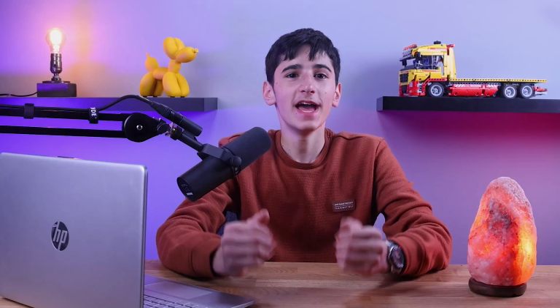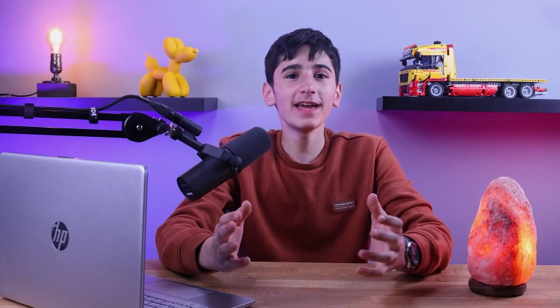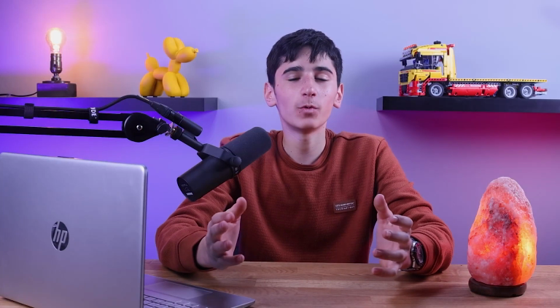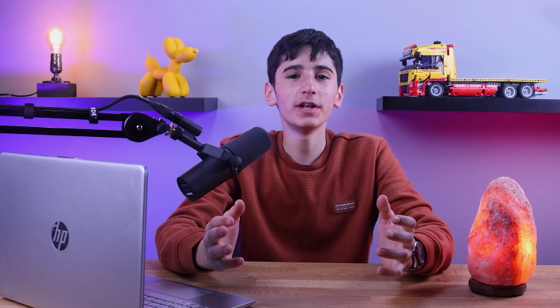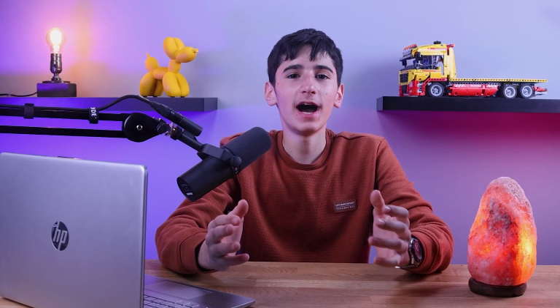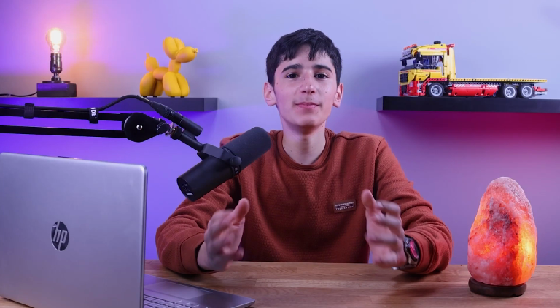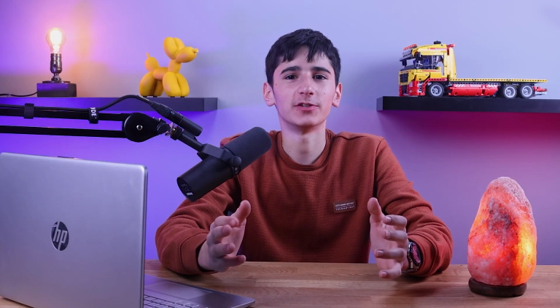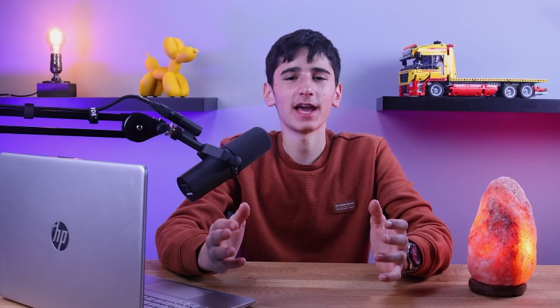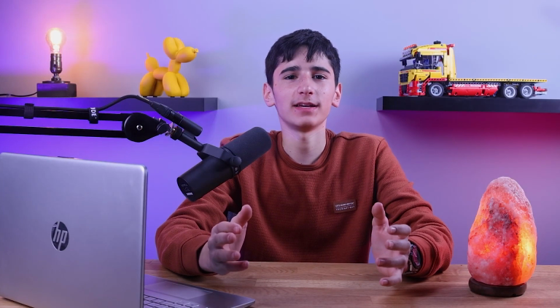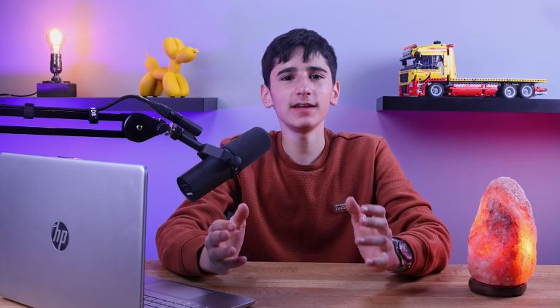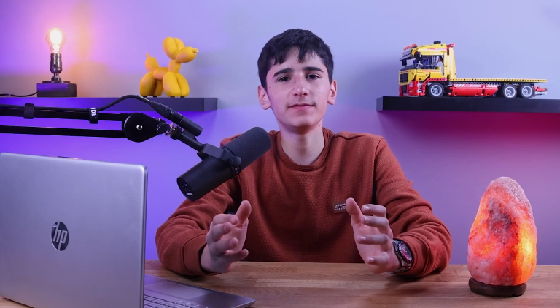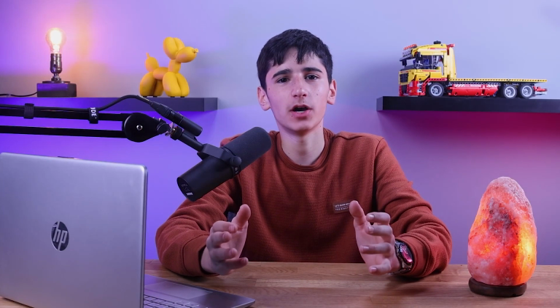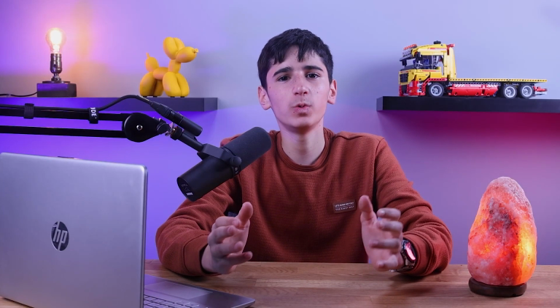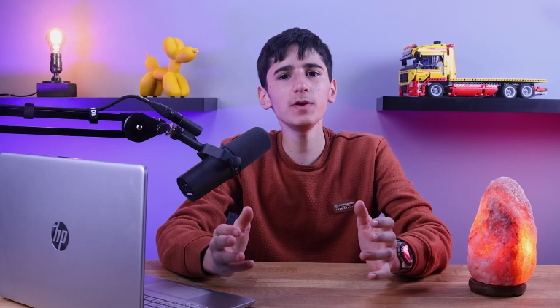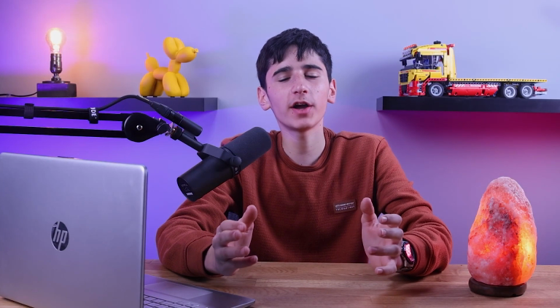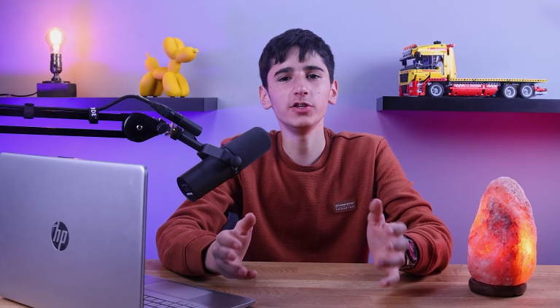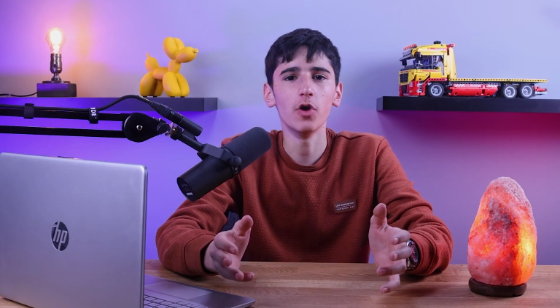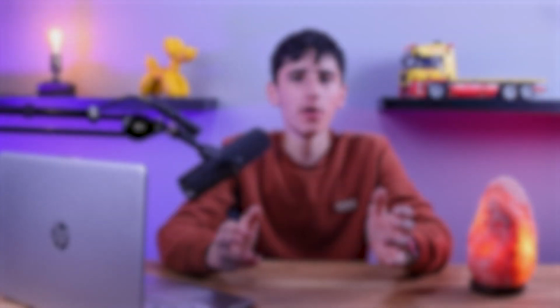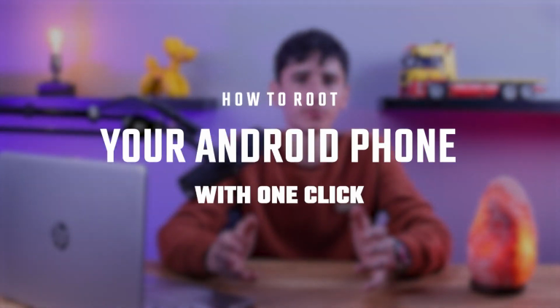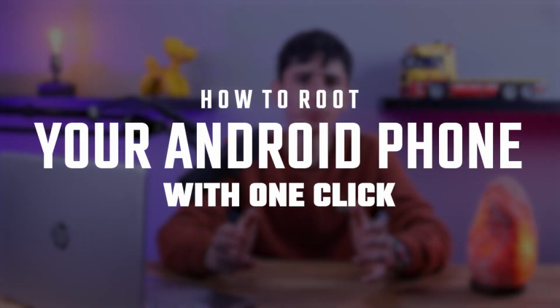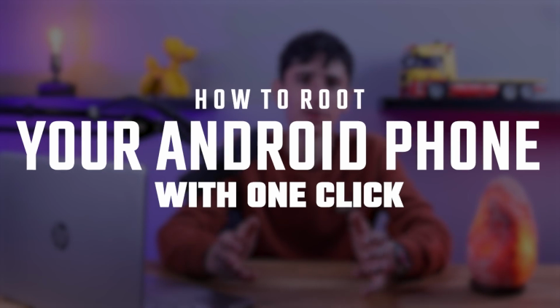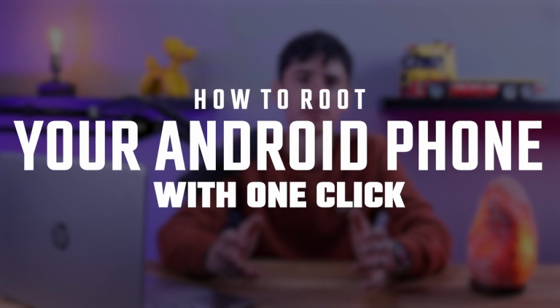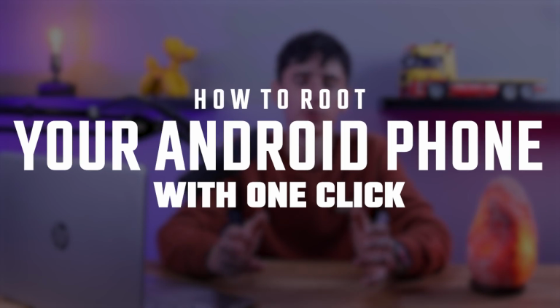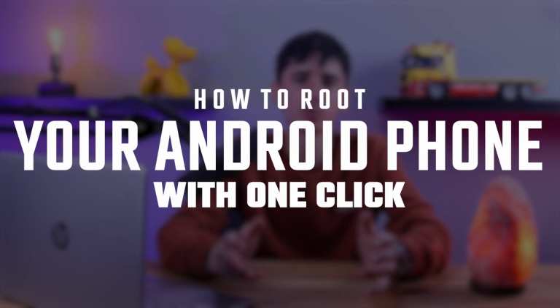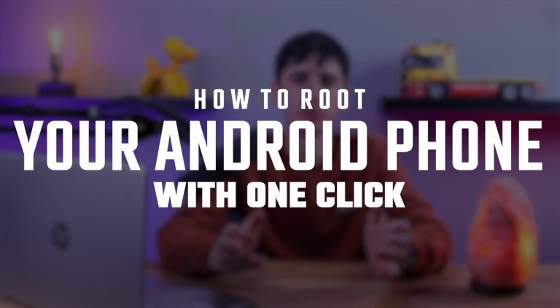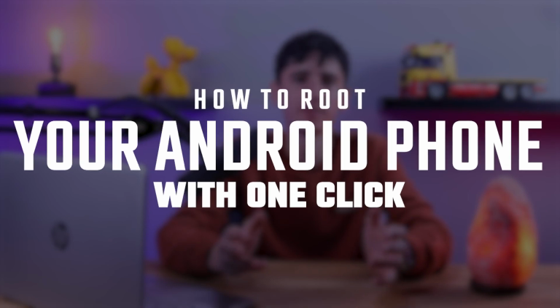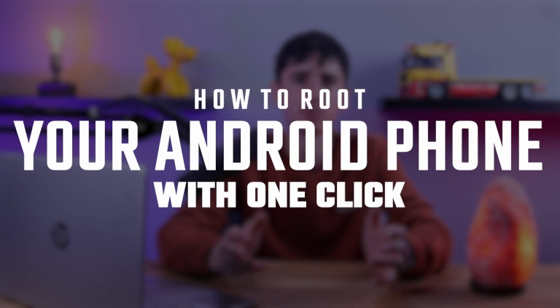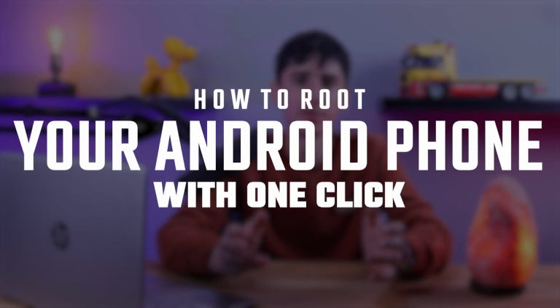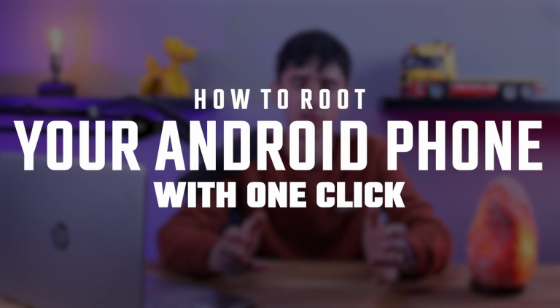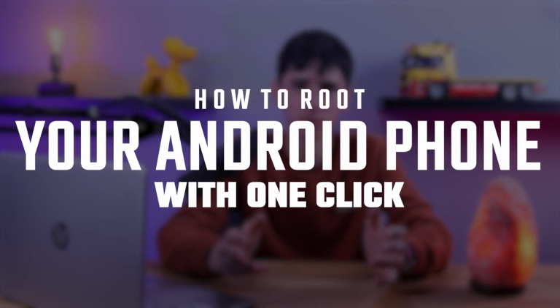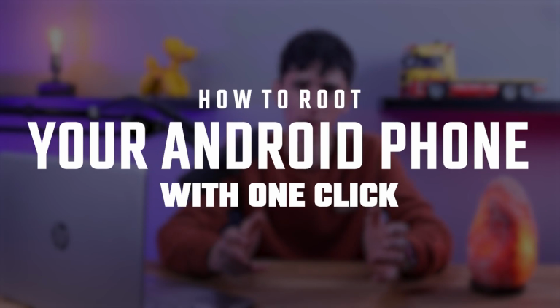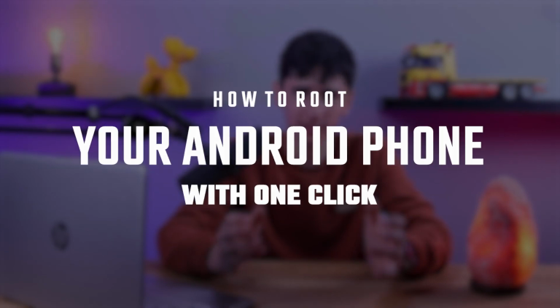Hey everyone, I'm Ezra, and in today's video we'll be walking you through the process of rooting your Android device with just one click.